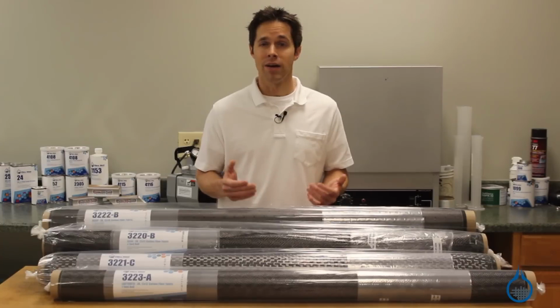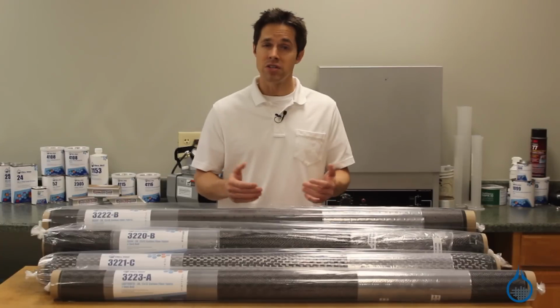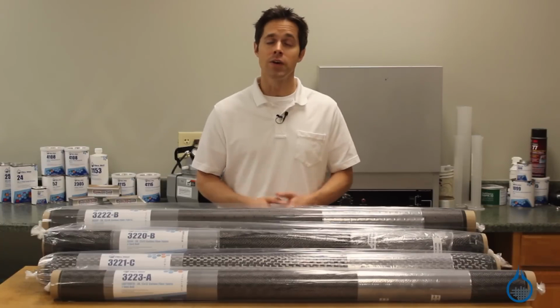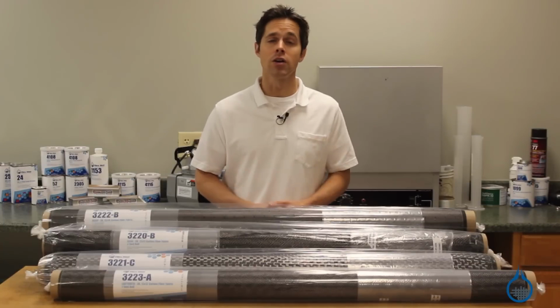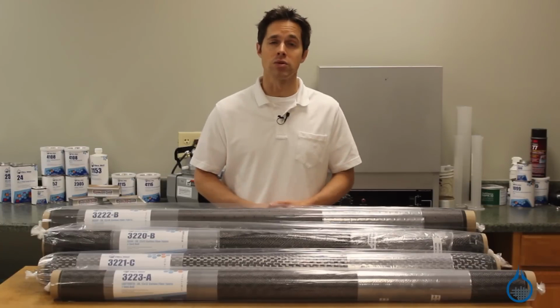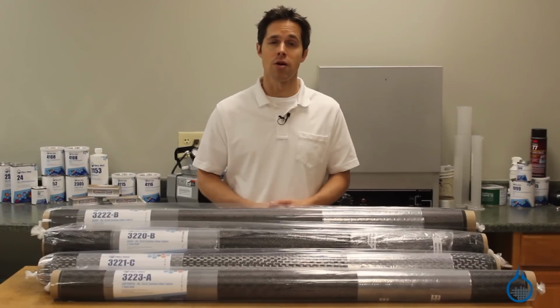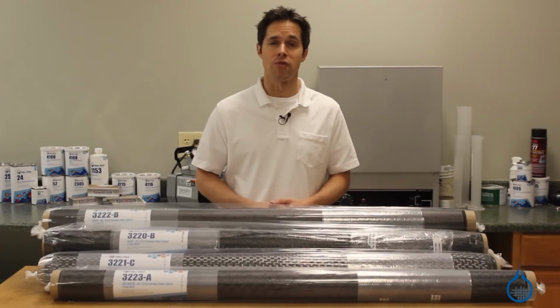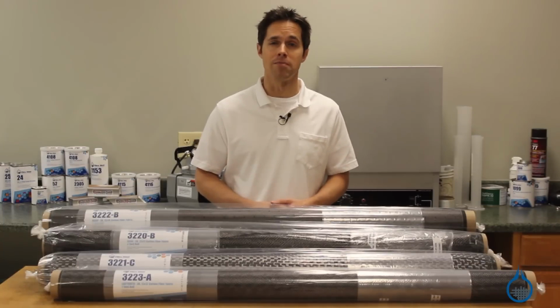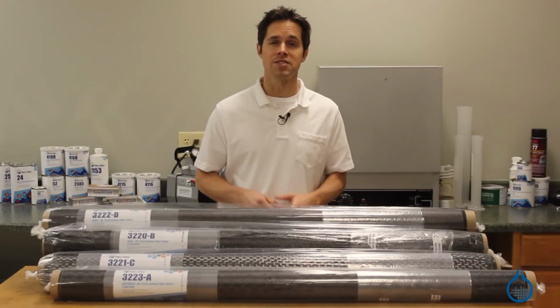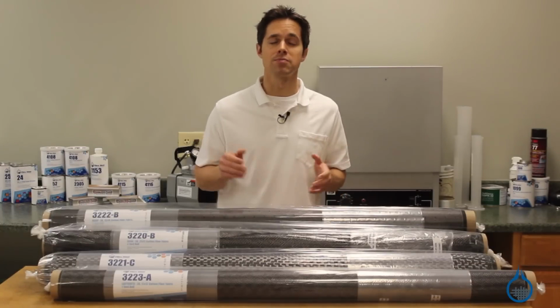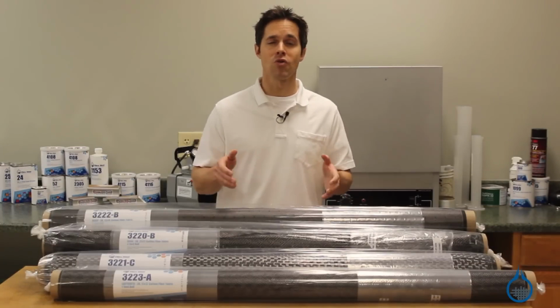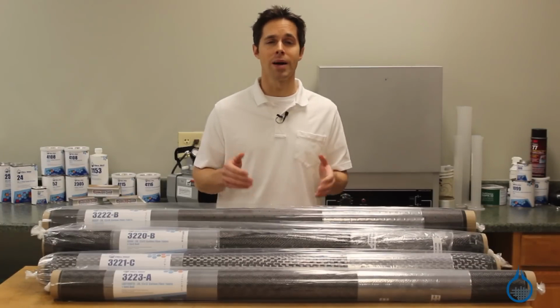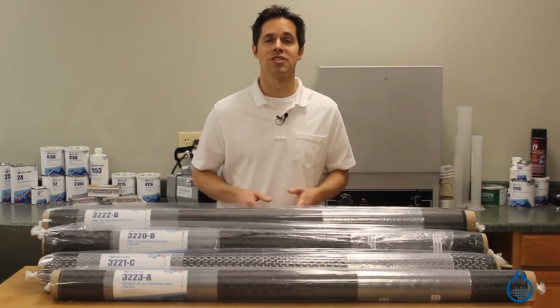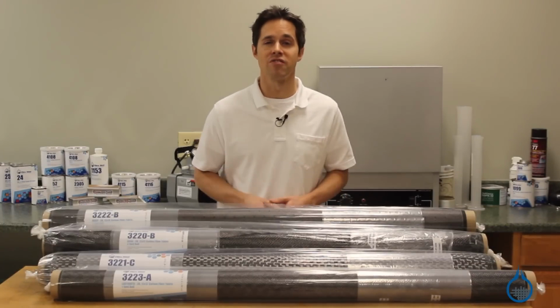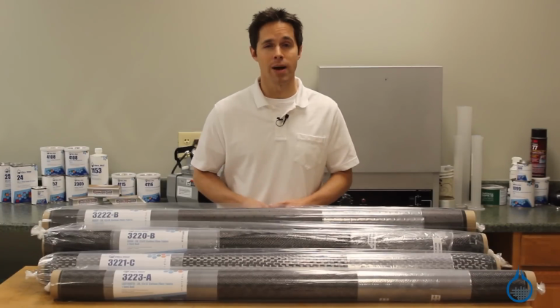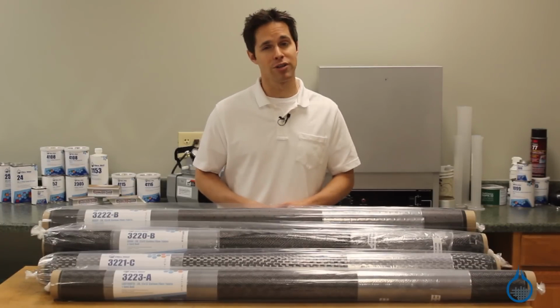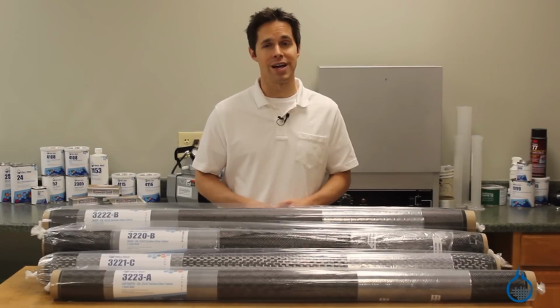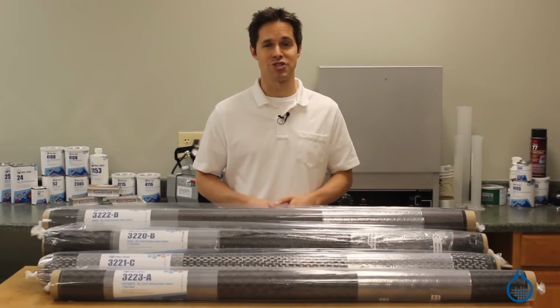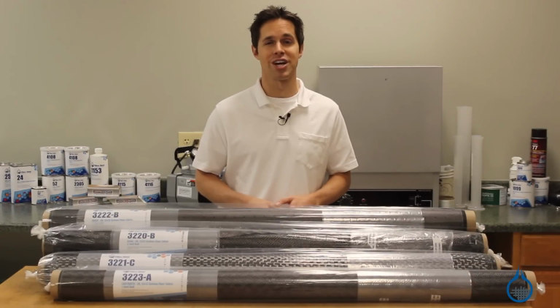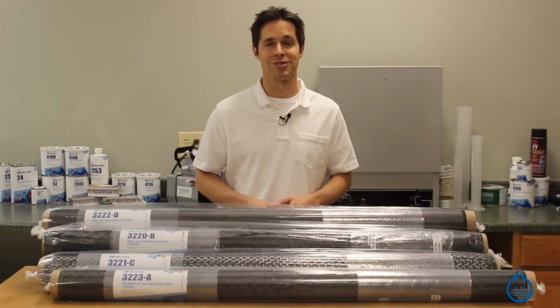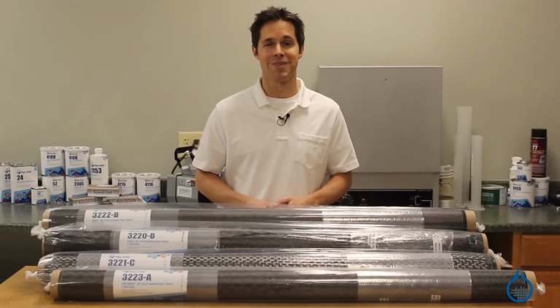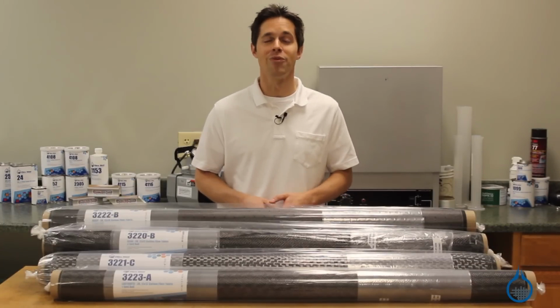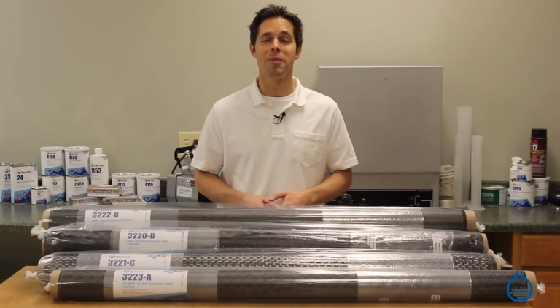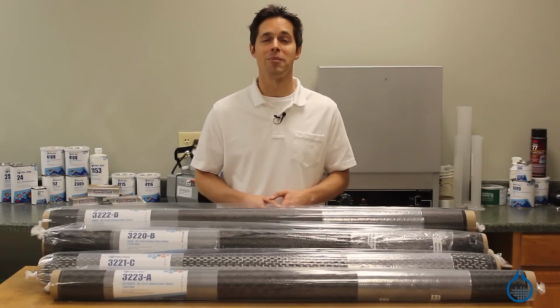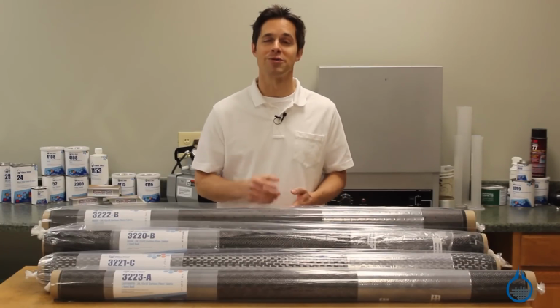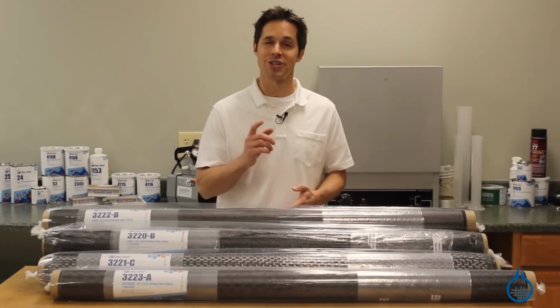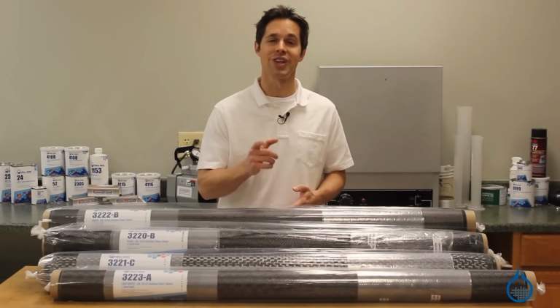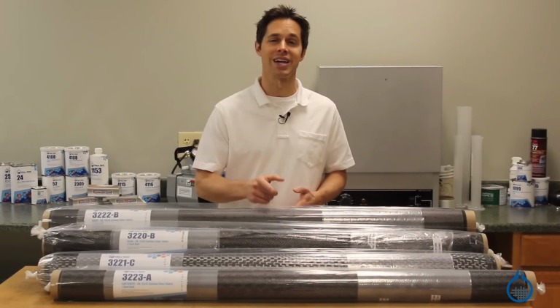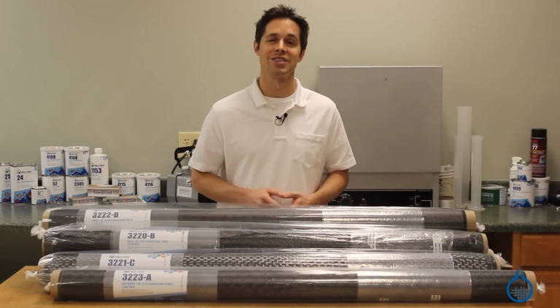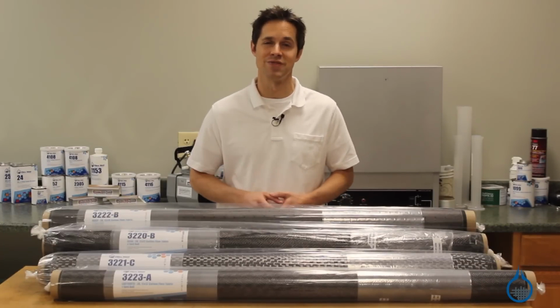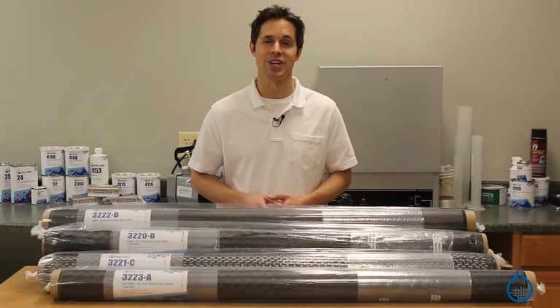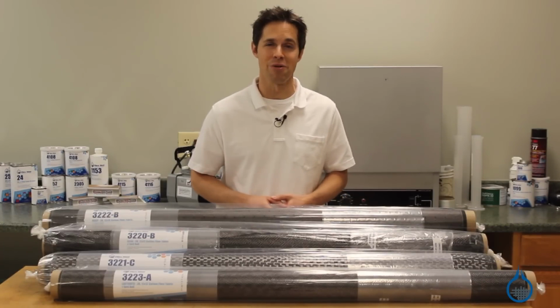If this video was helpful, subscribe to the Fiberglass channel and remember to like this video.